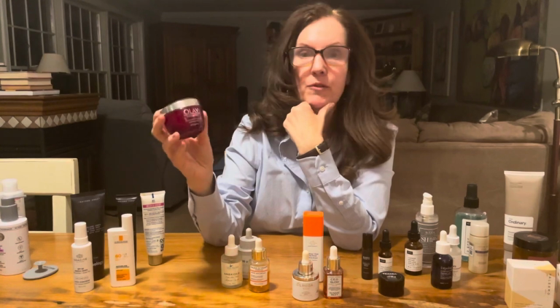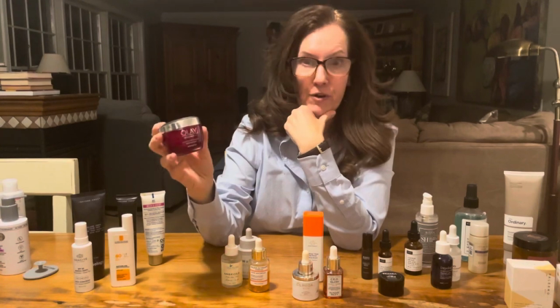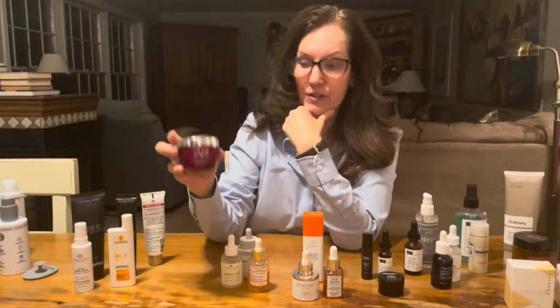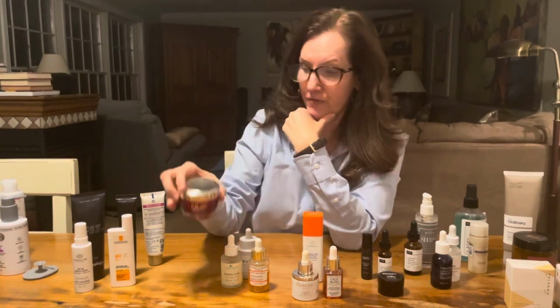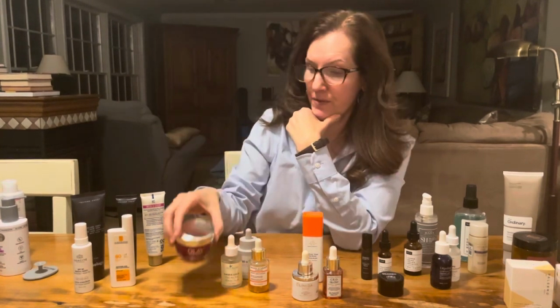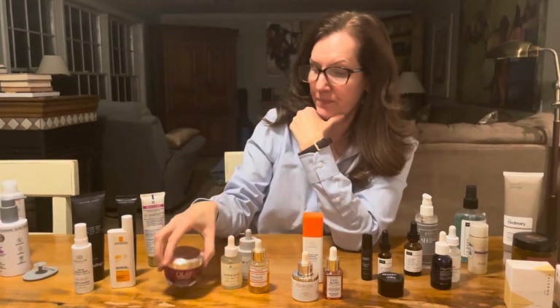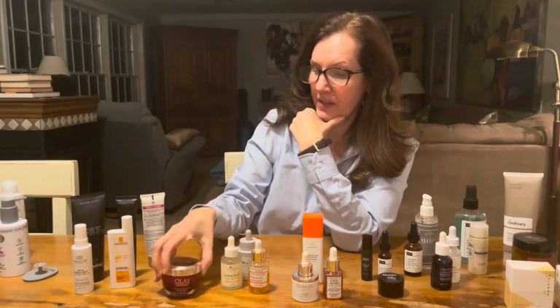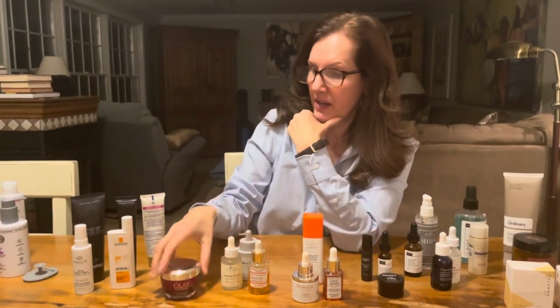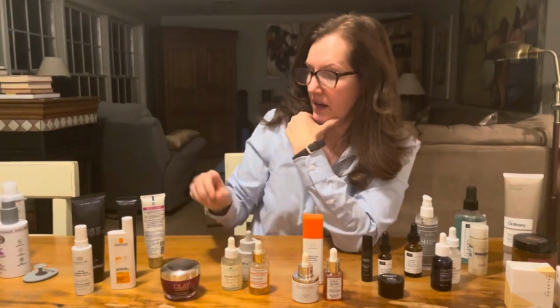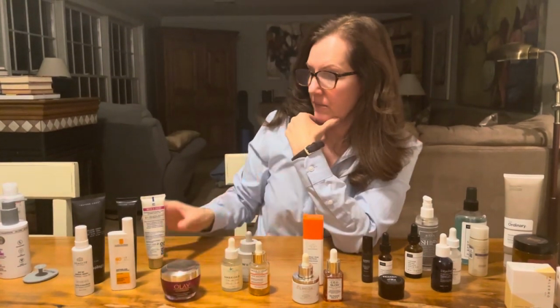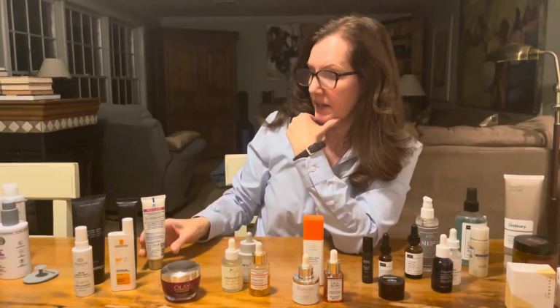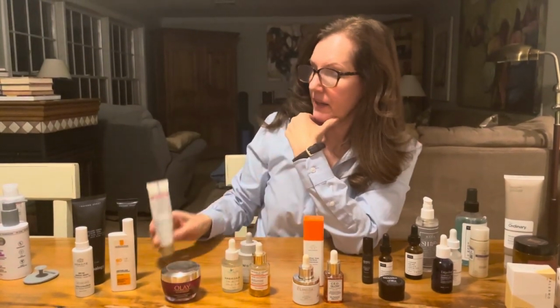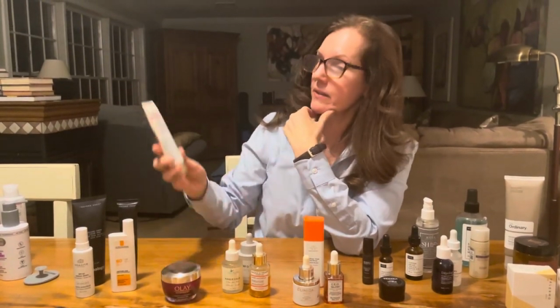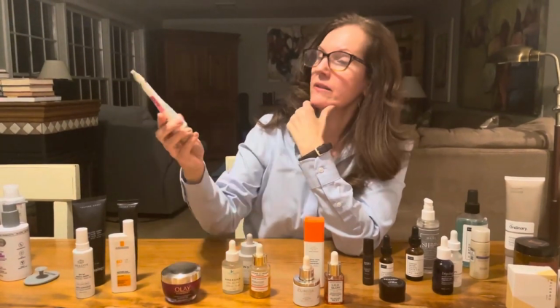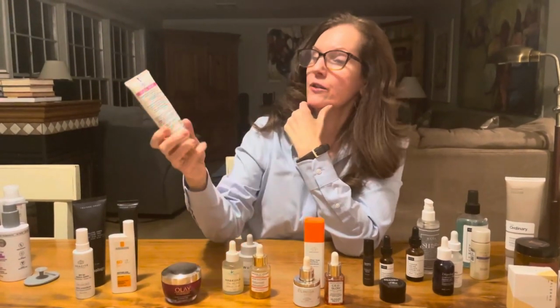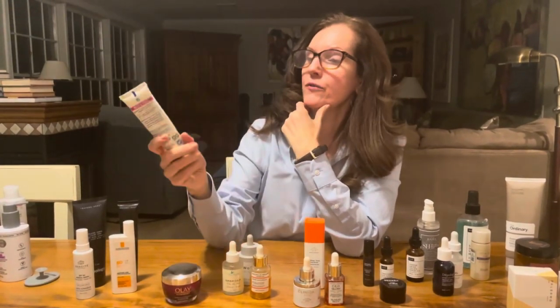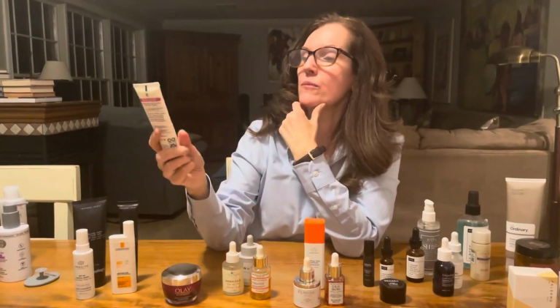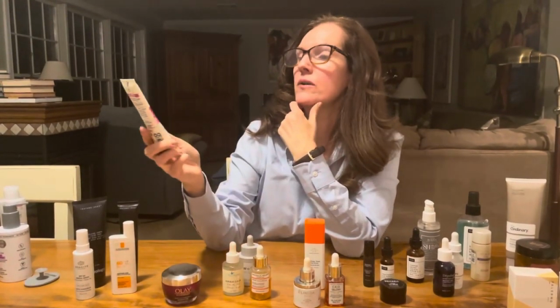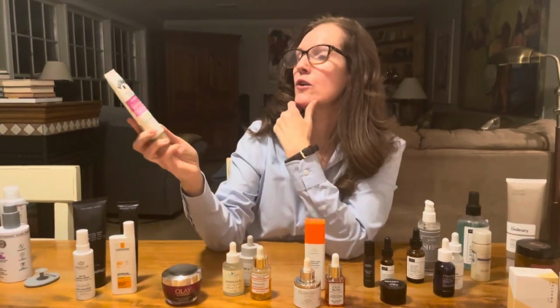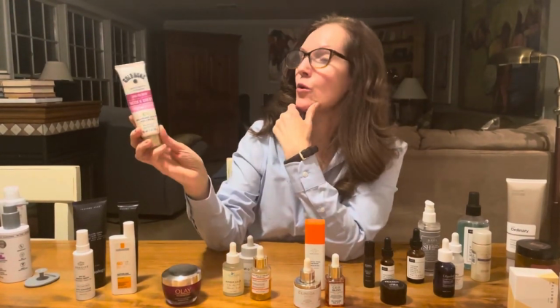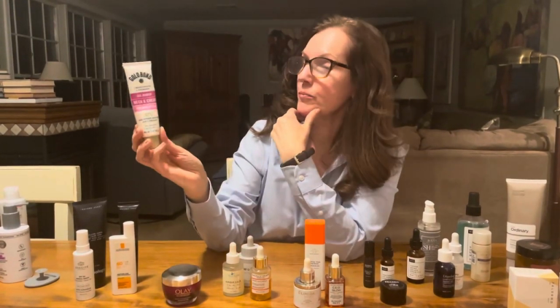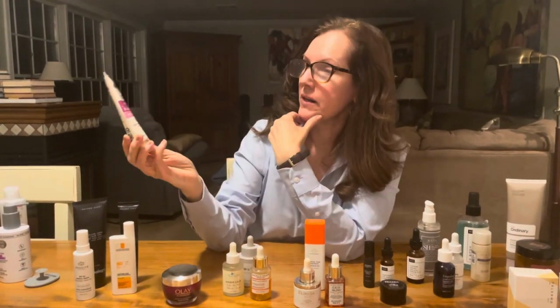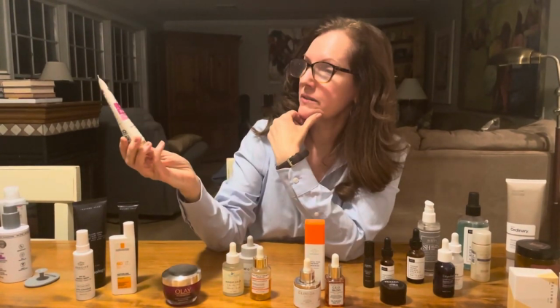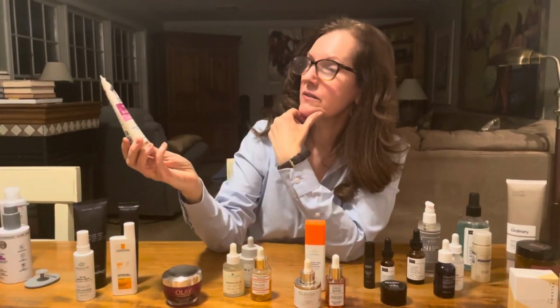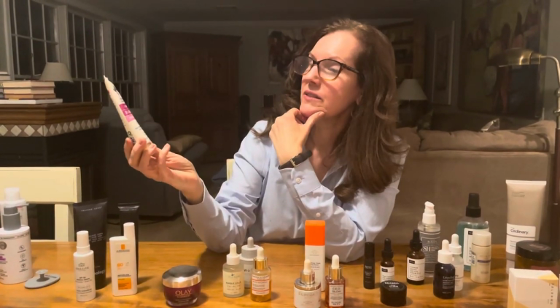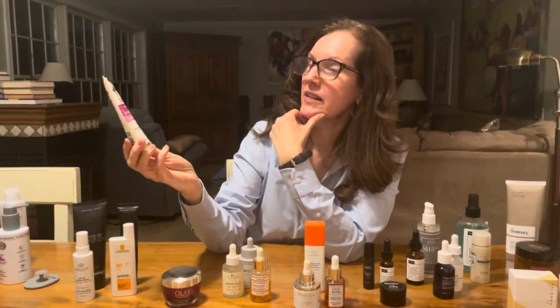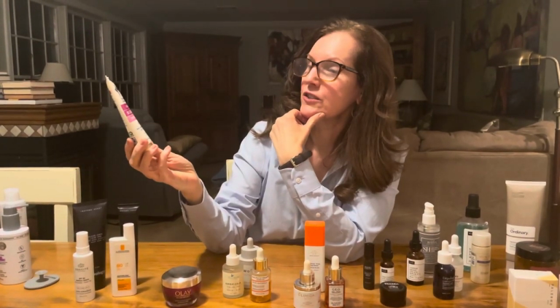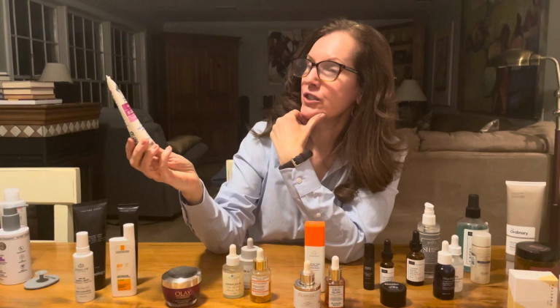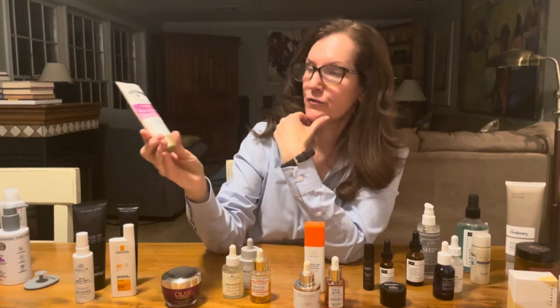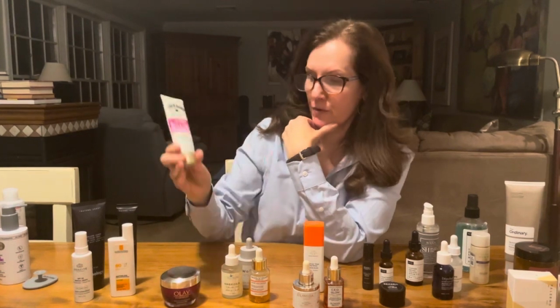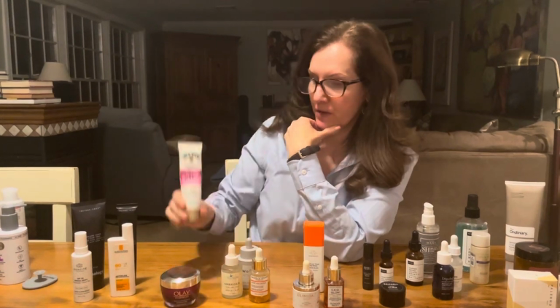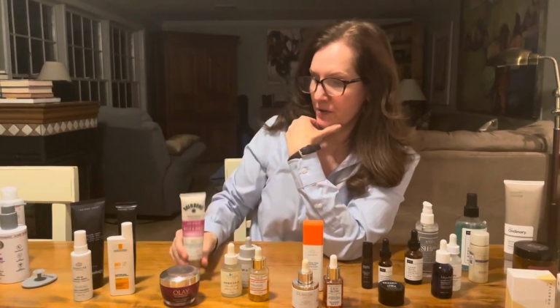For facial moisturizer, I pretty much stick with the Olay Regenerist Micro-Sculpting Cream, fragrance-free. On my neck I like from Gold Bond the Neck and Chest Firming Cream.